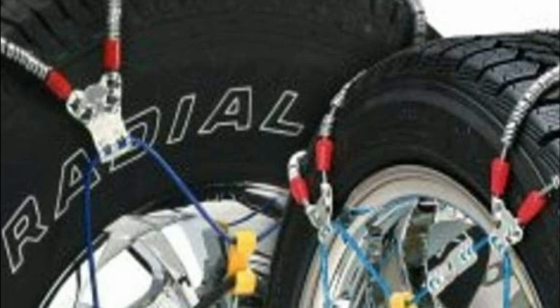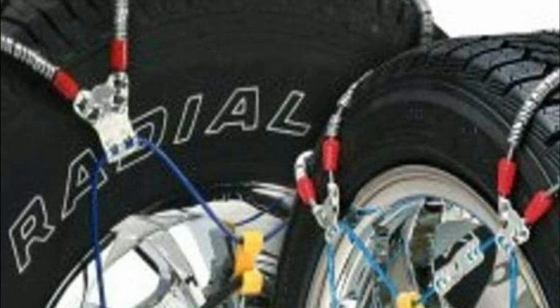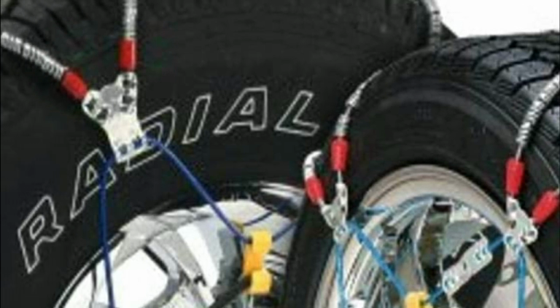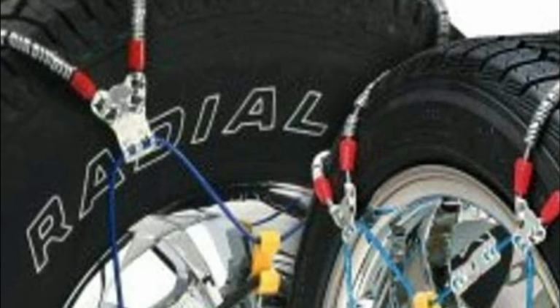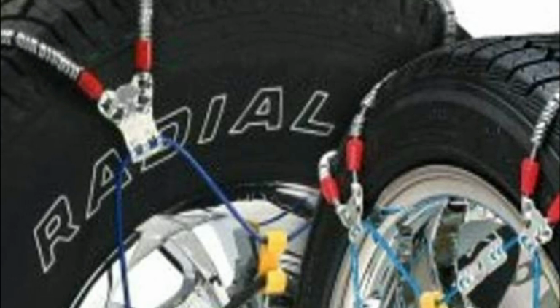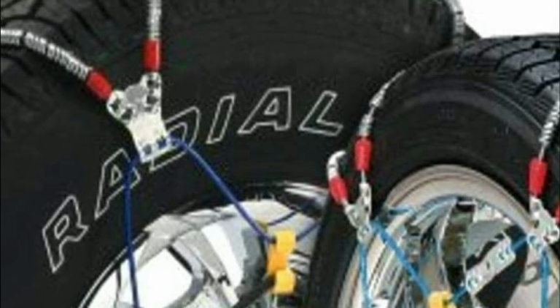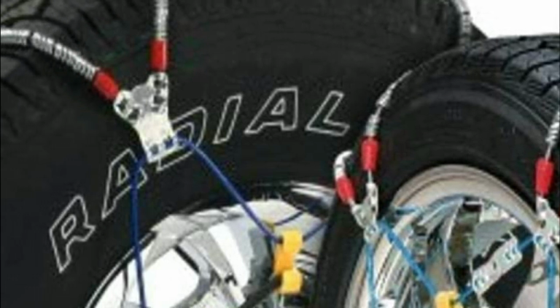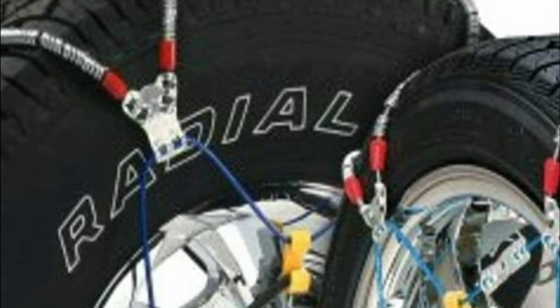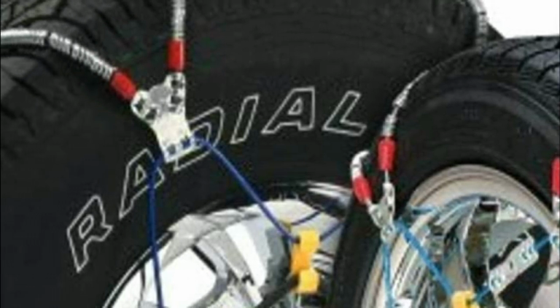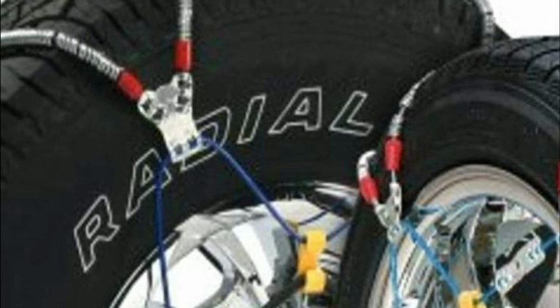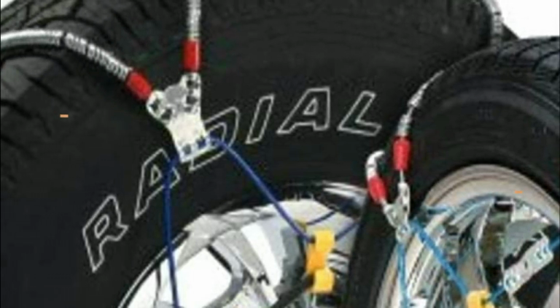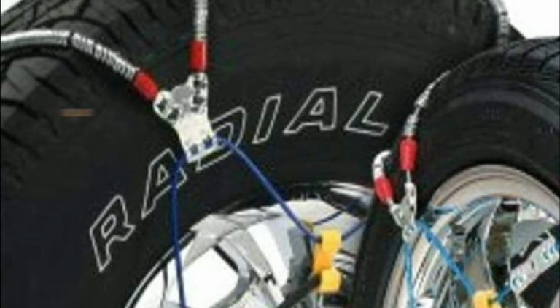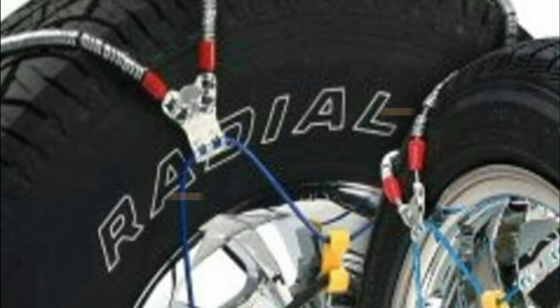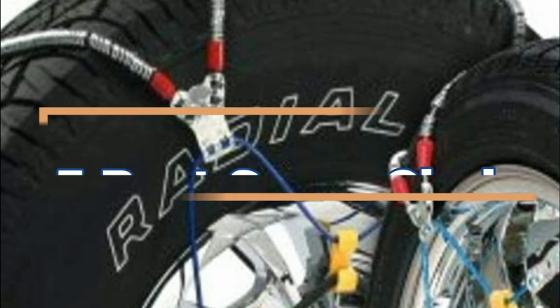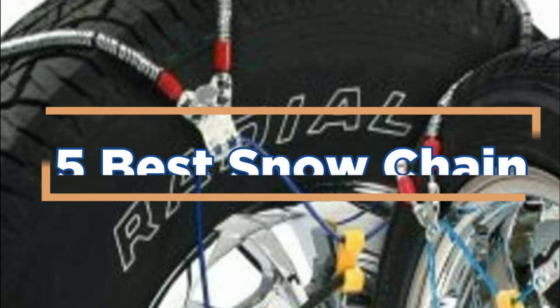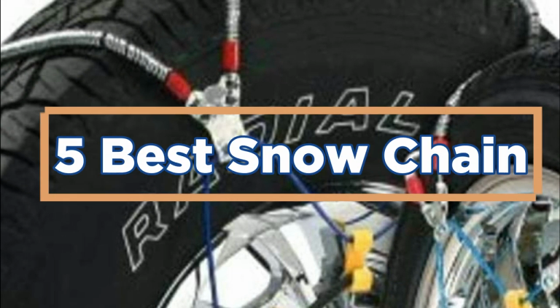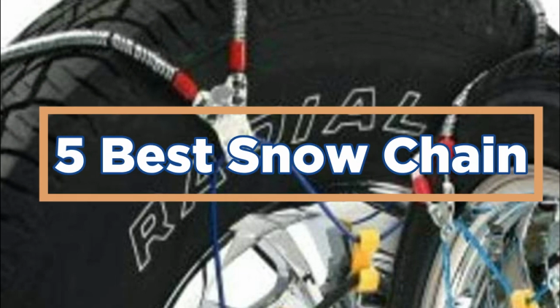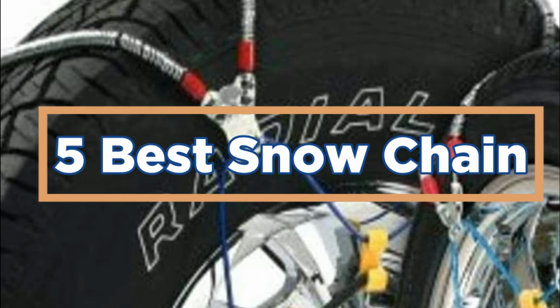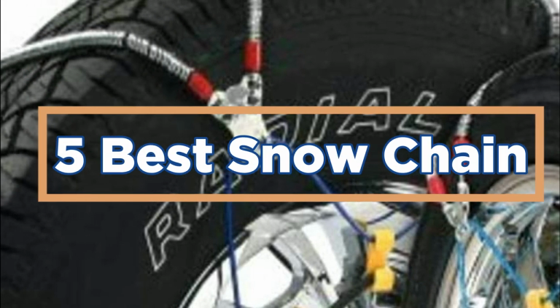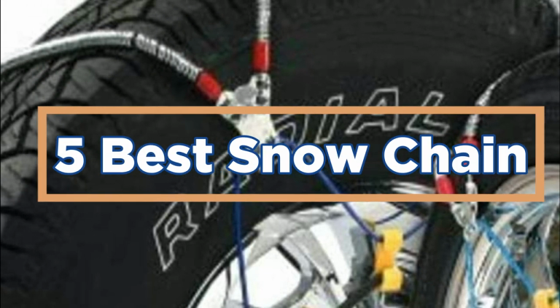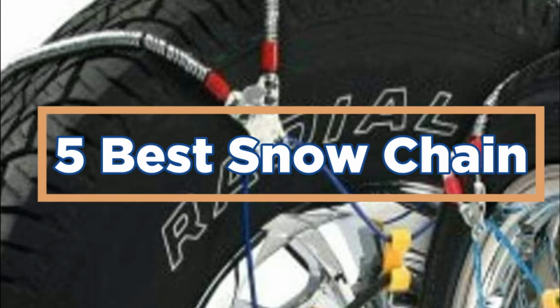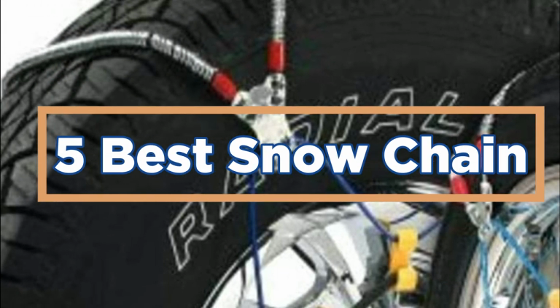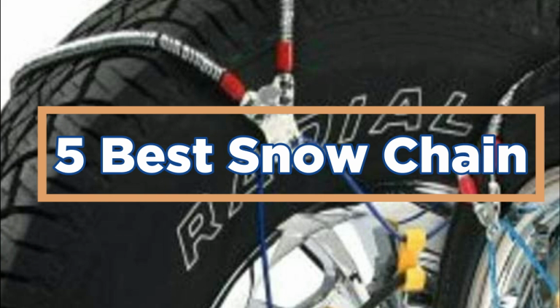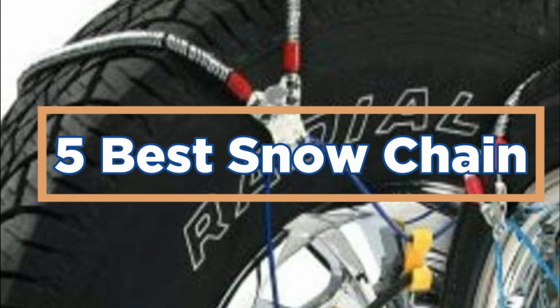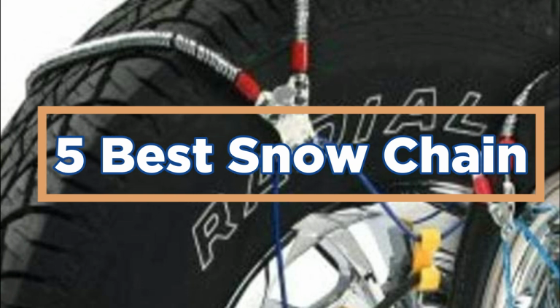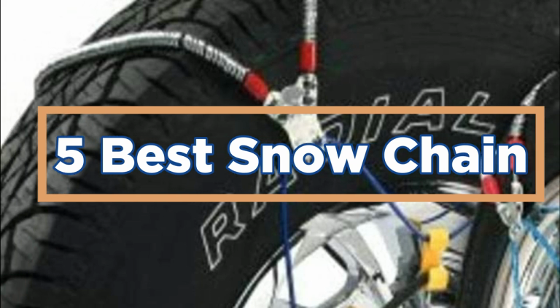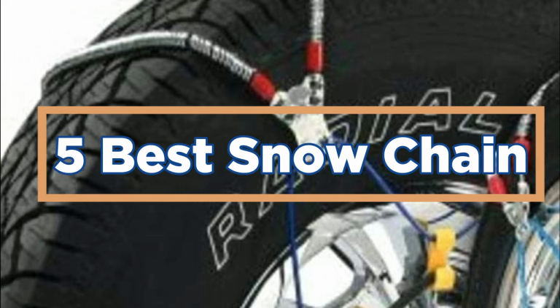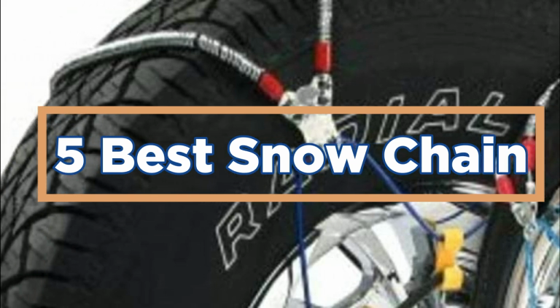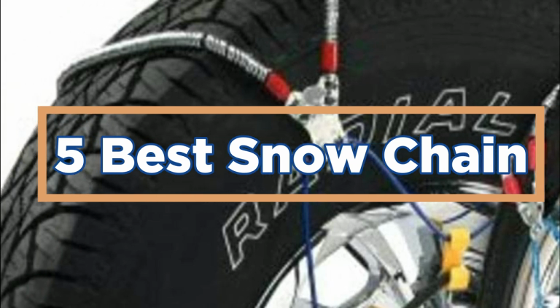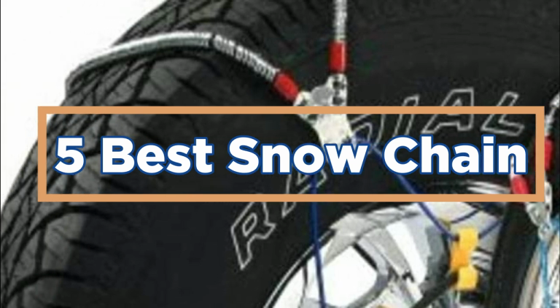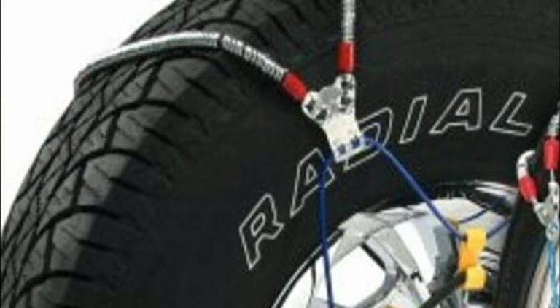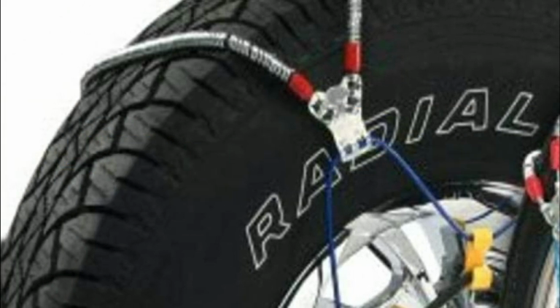In today's video, we will show you the top 5 best snow chains. So, let's get started.